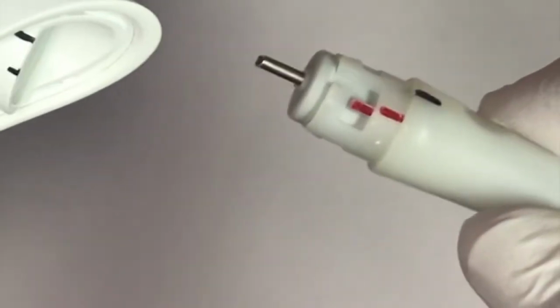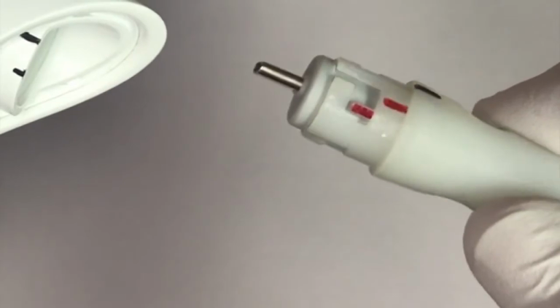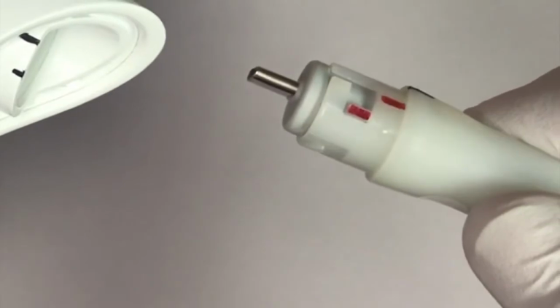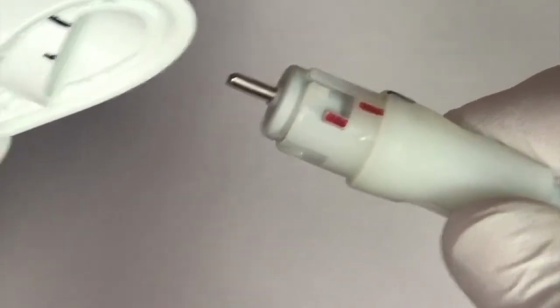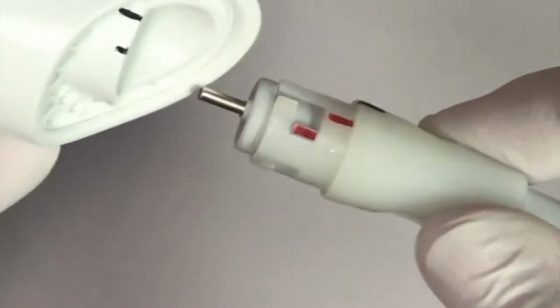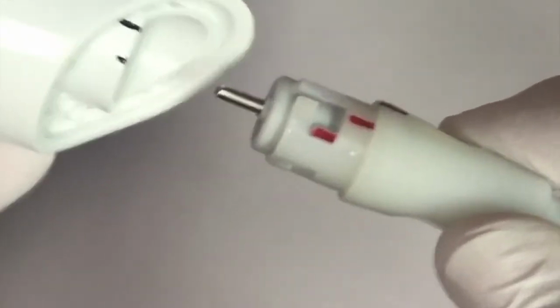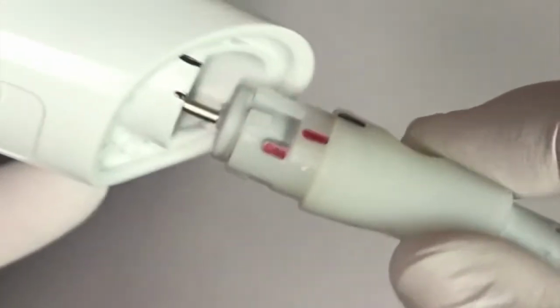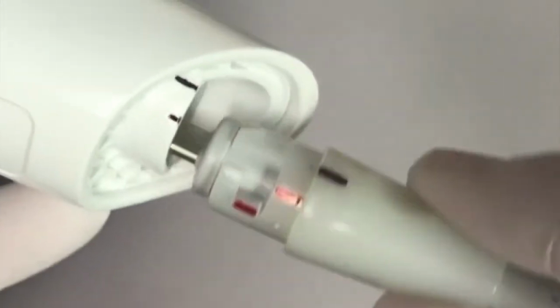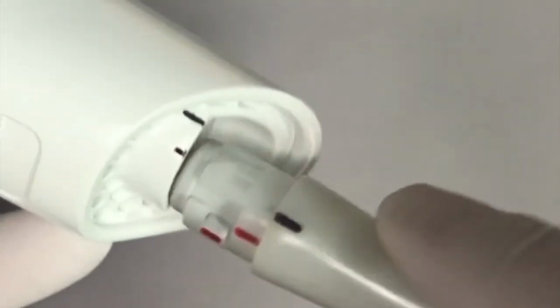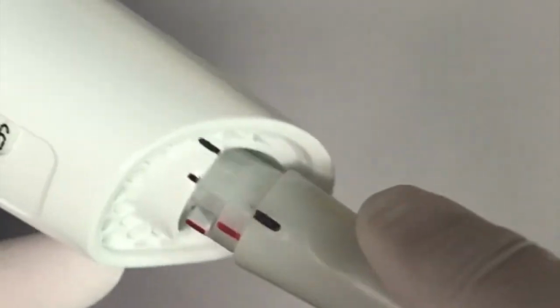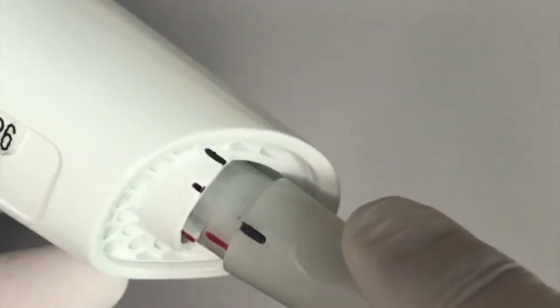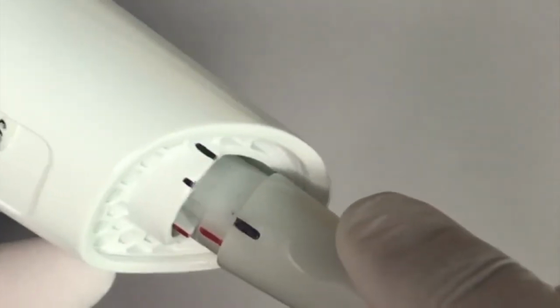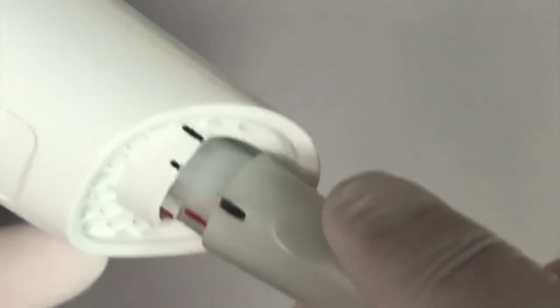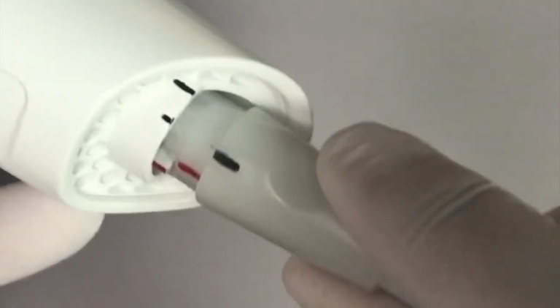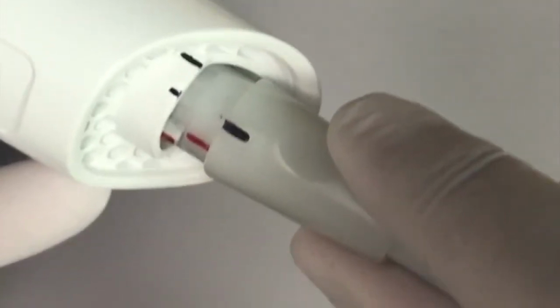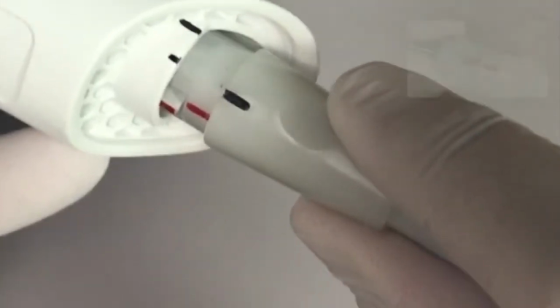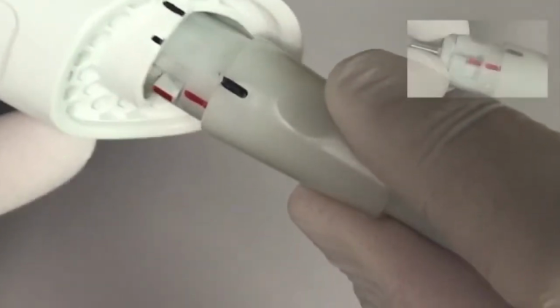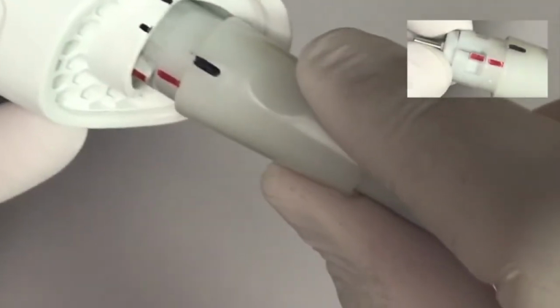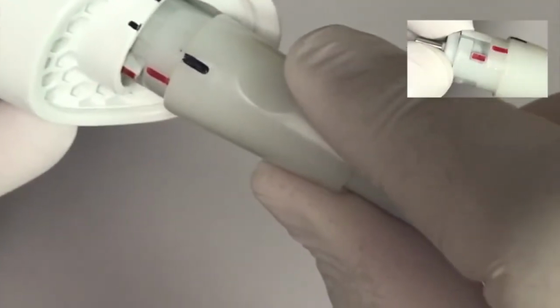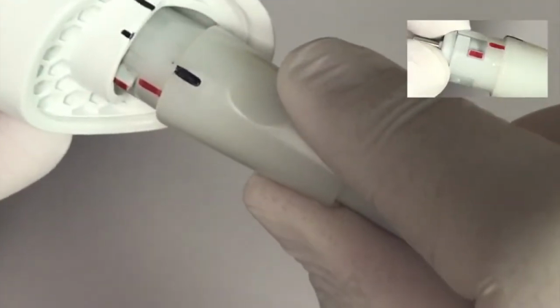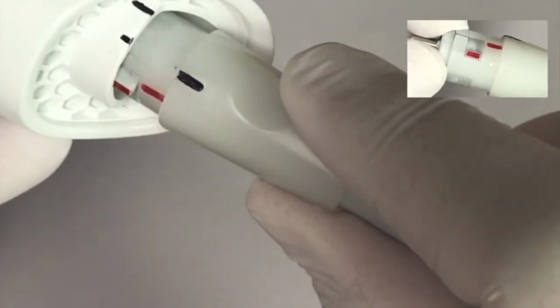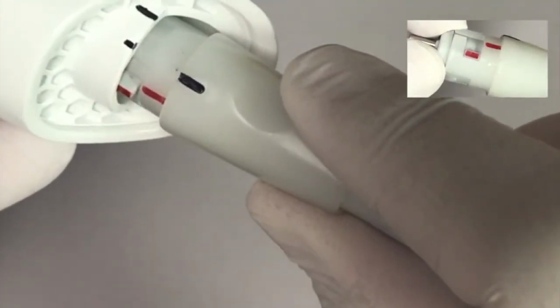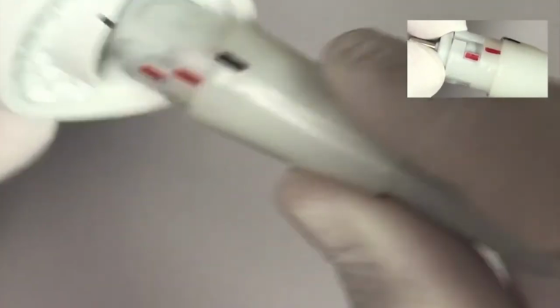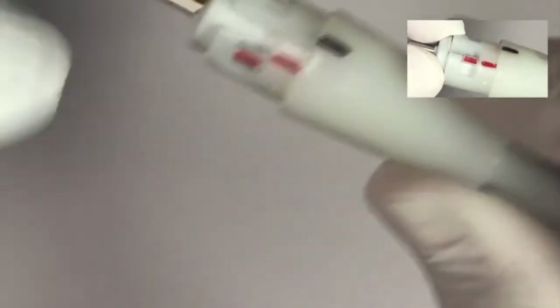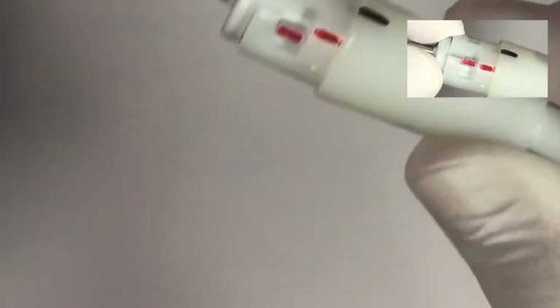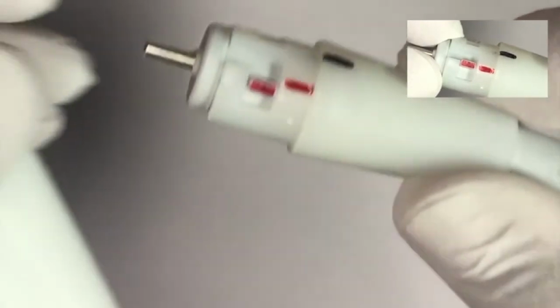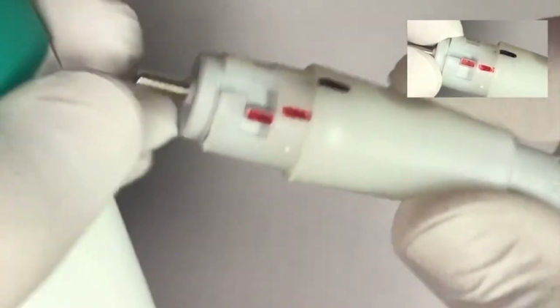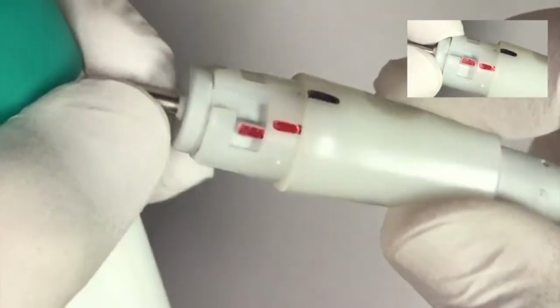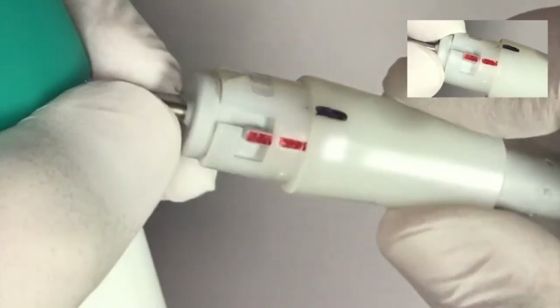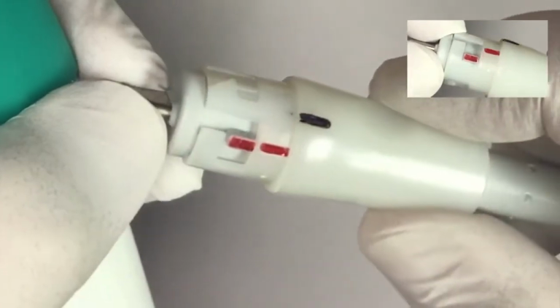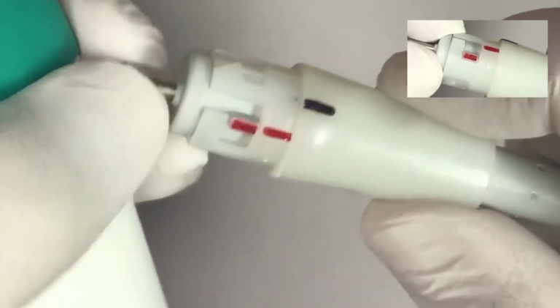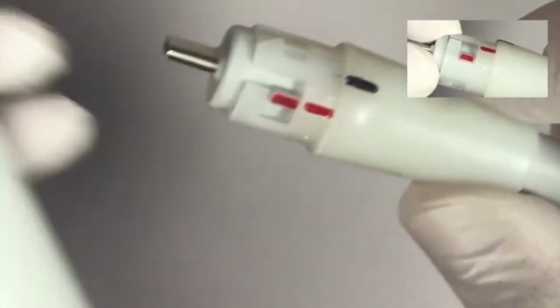If the base of the cable is twisted, it will not insert into the back of the scanner. Adjust the cable base and reinsert.